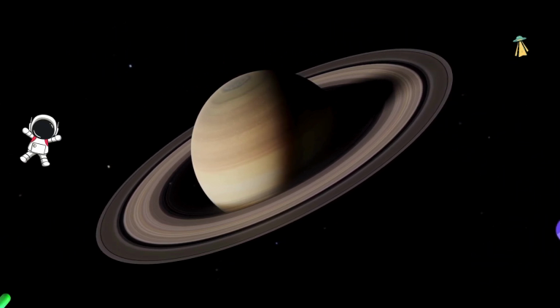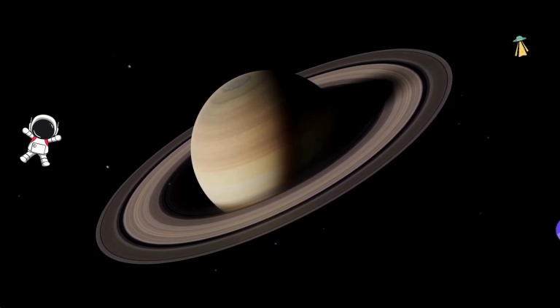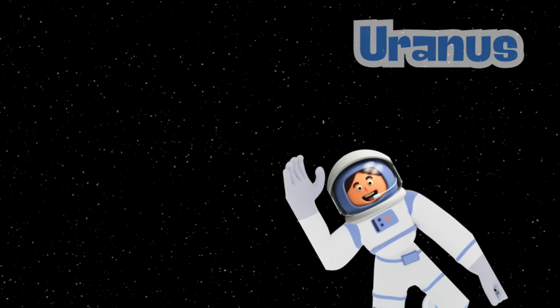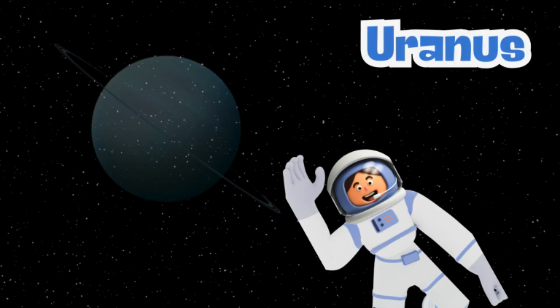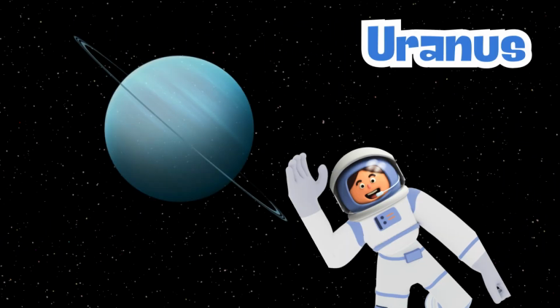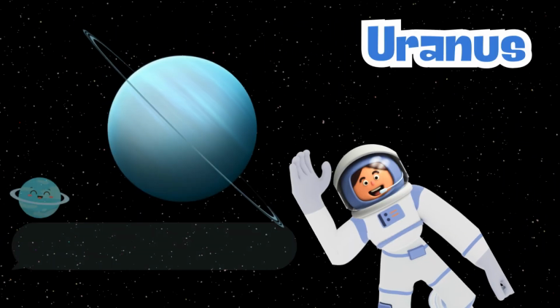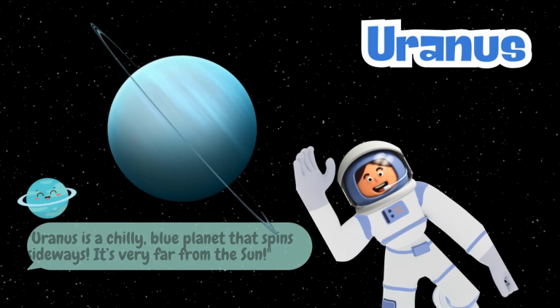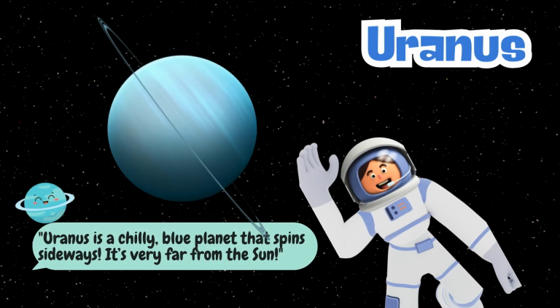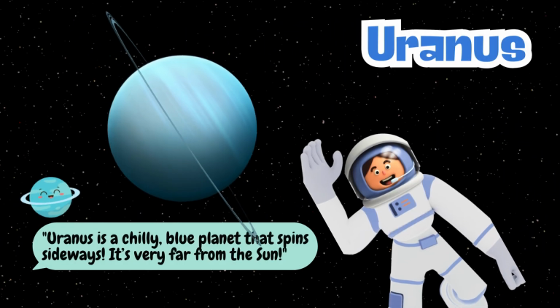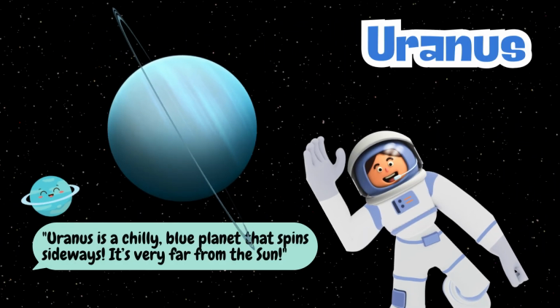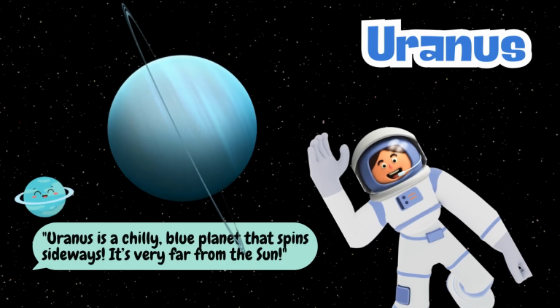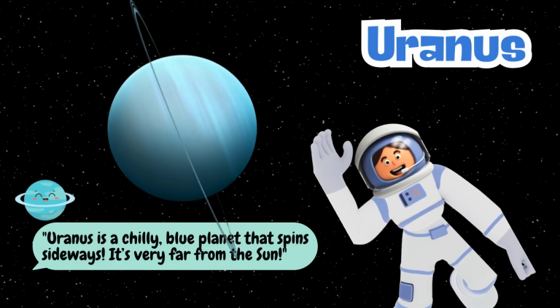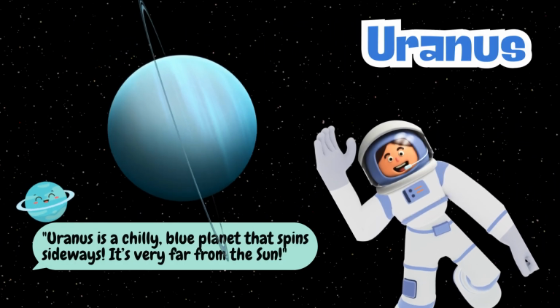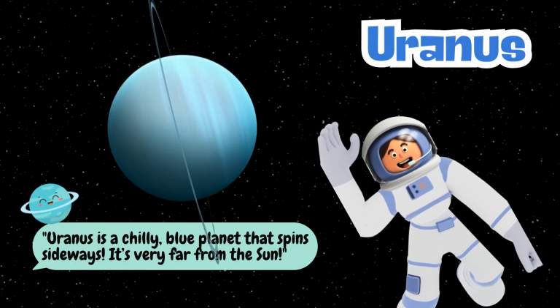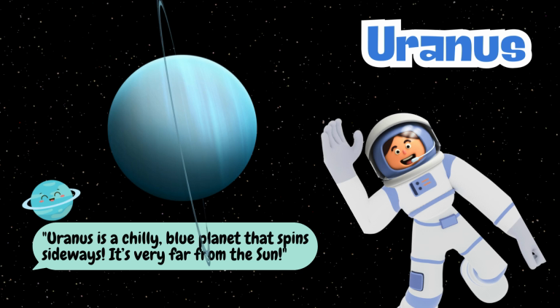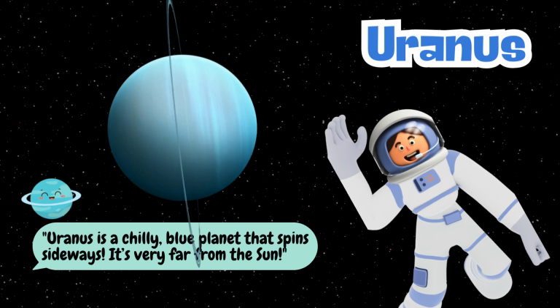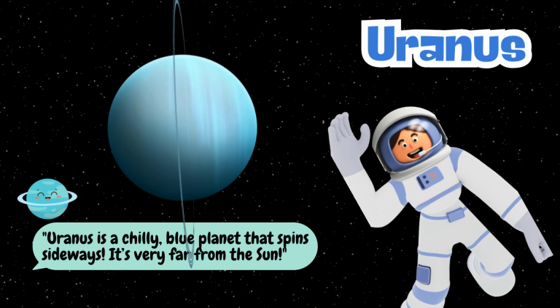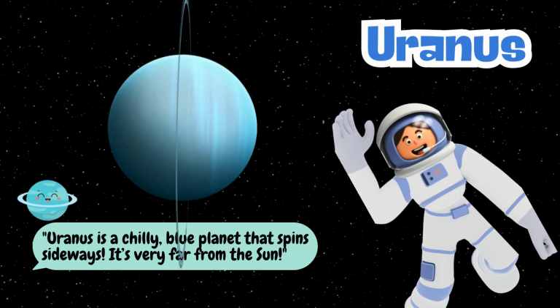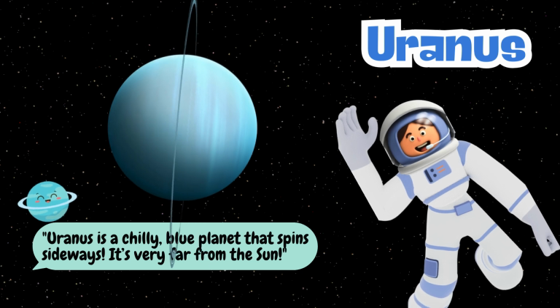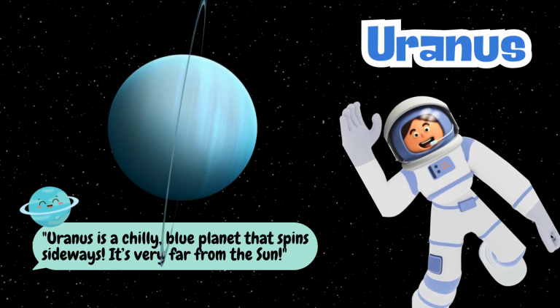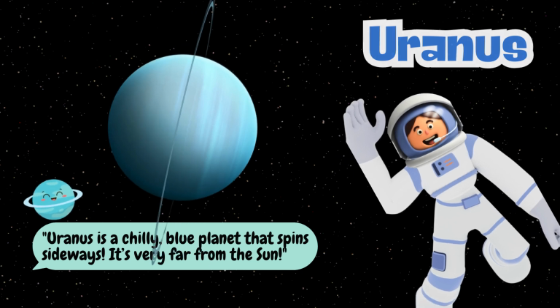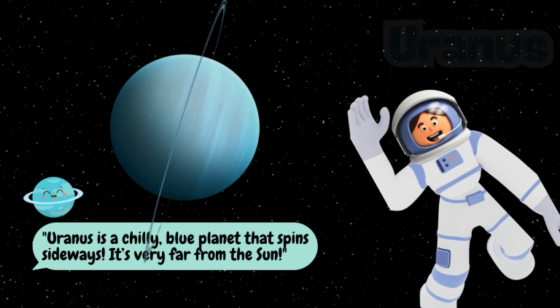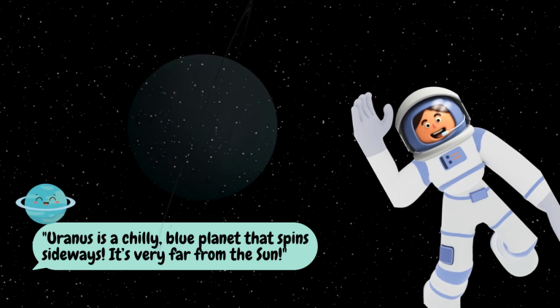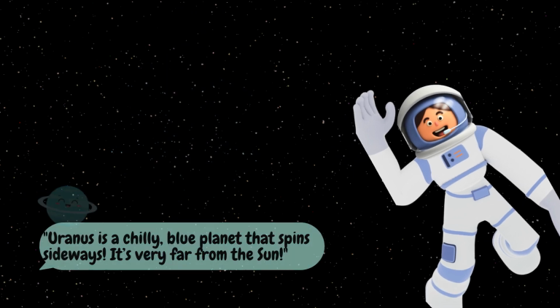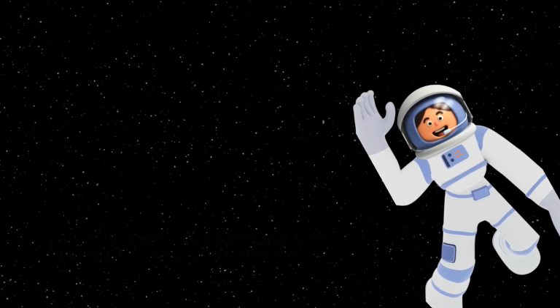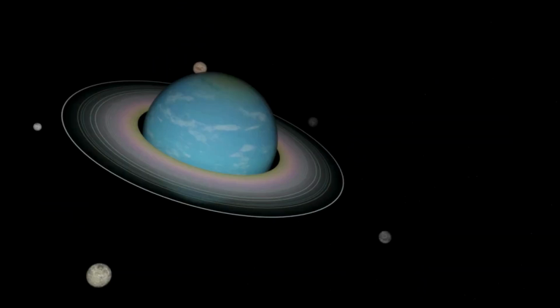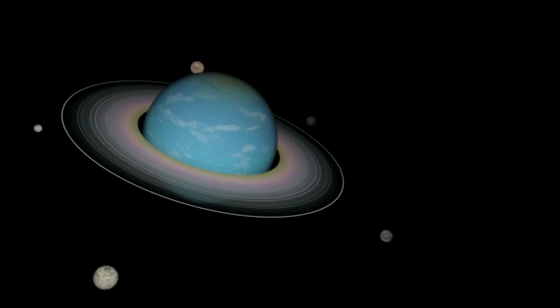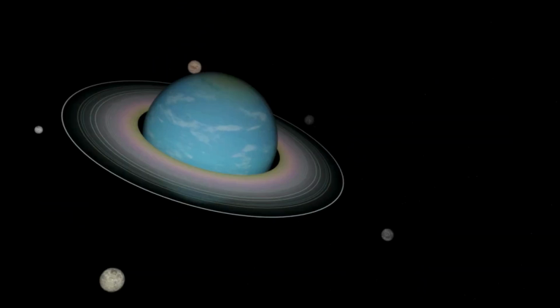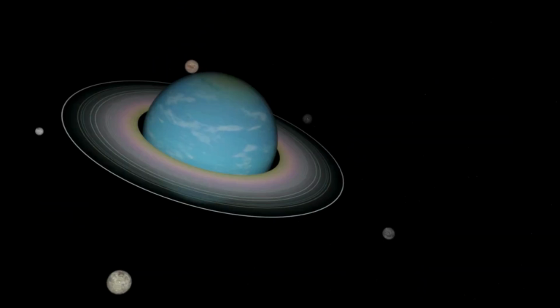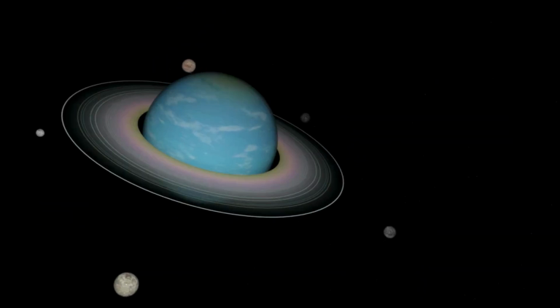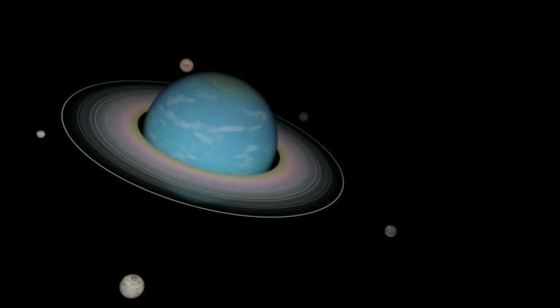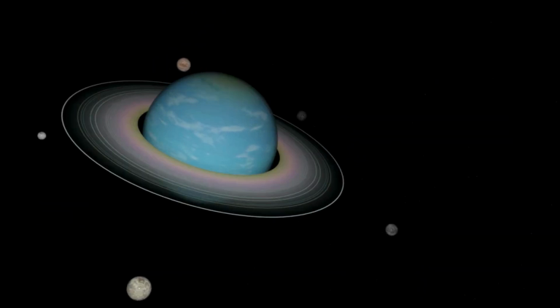Uranus is a chilly, blue planet that spins sideways. It's very far from the sun.